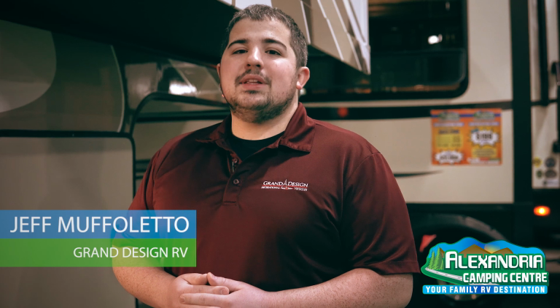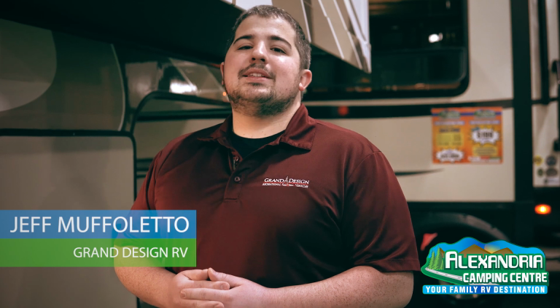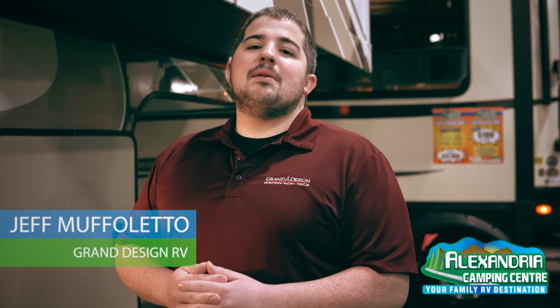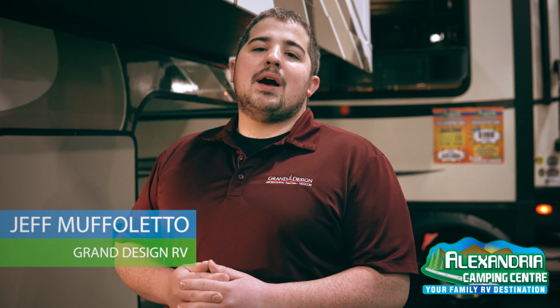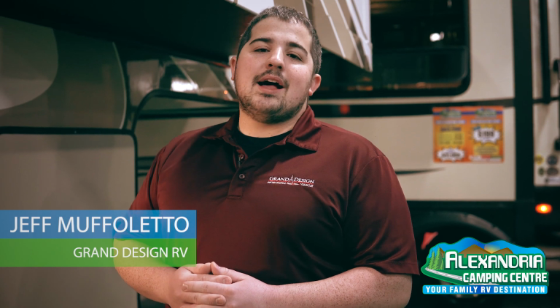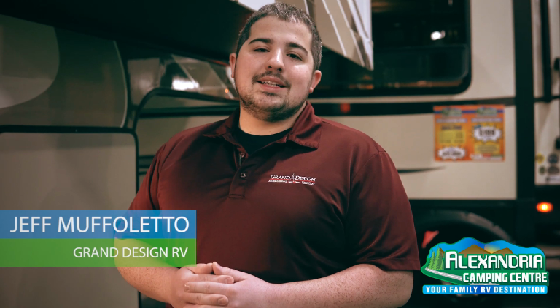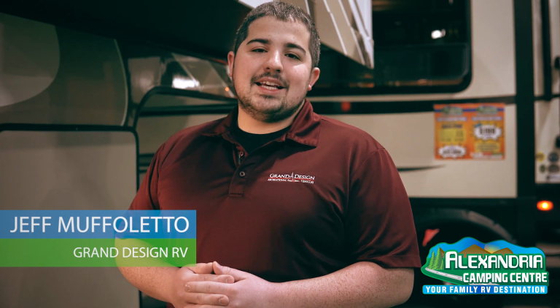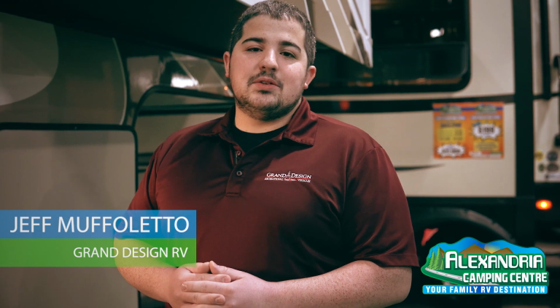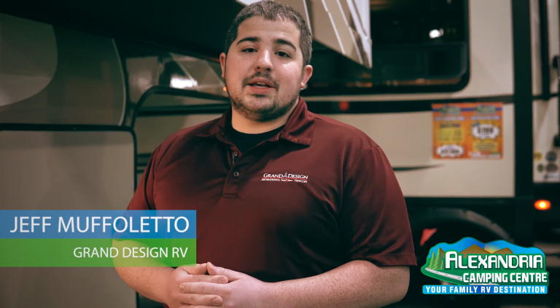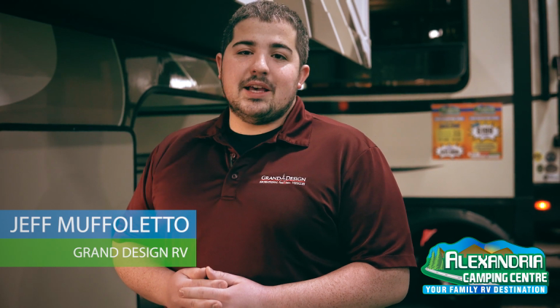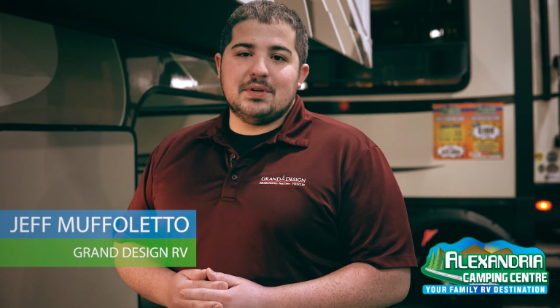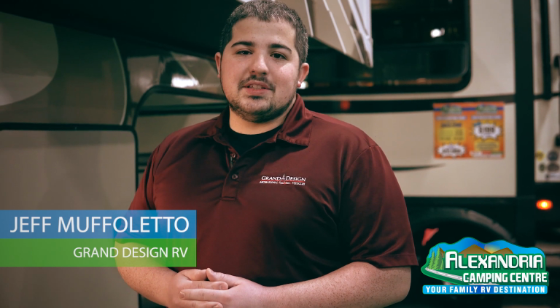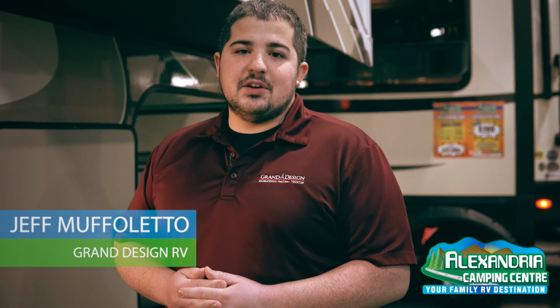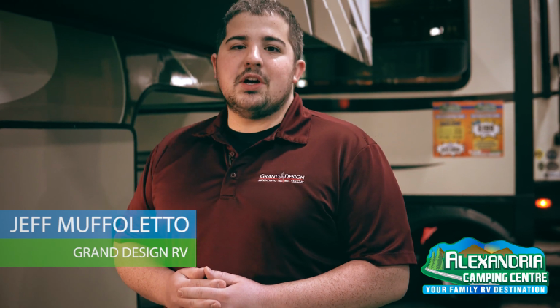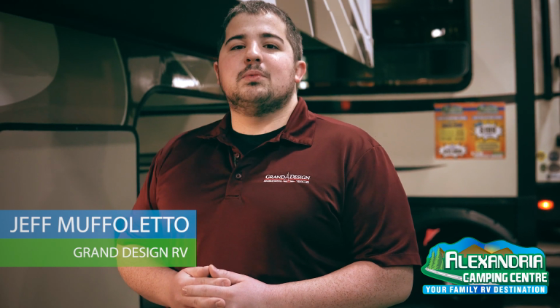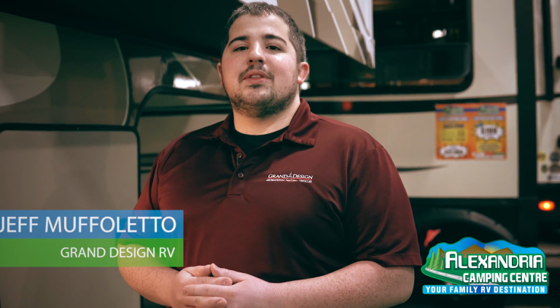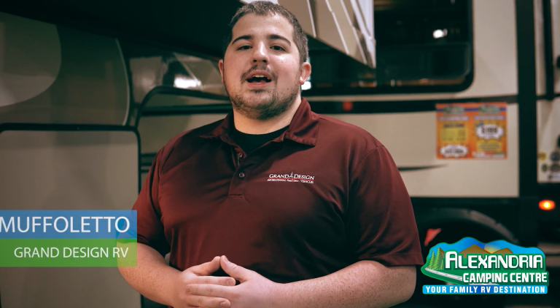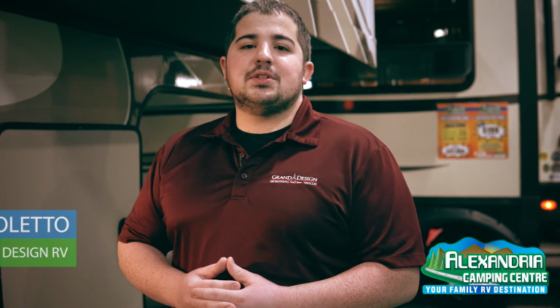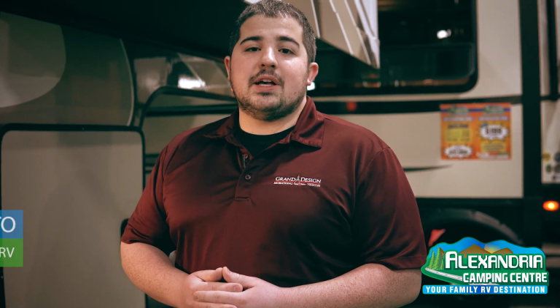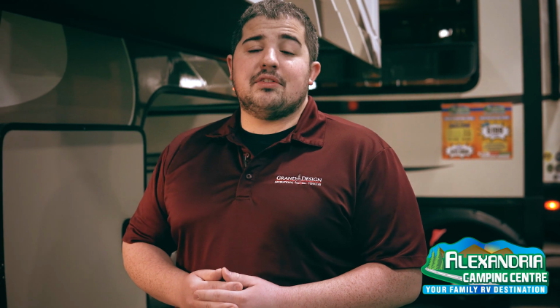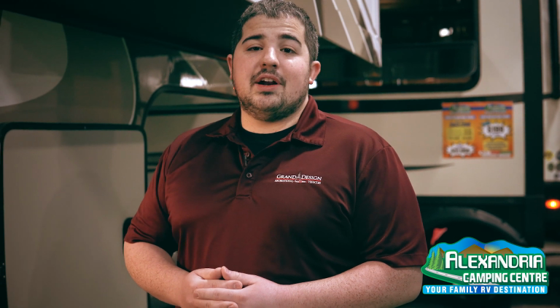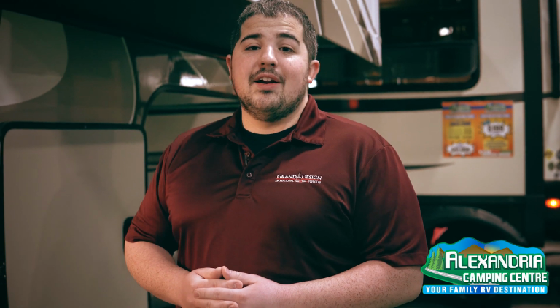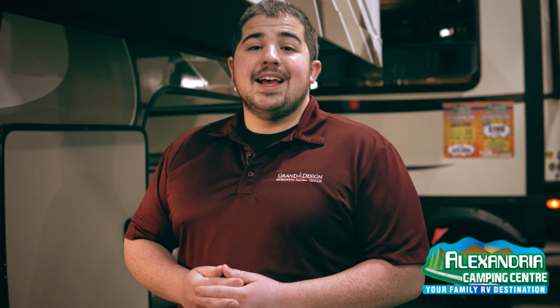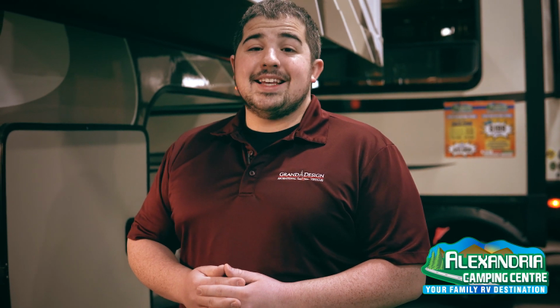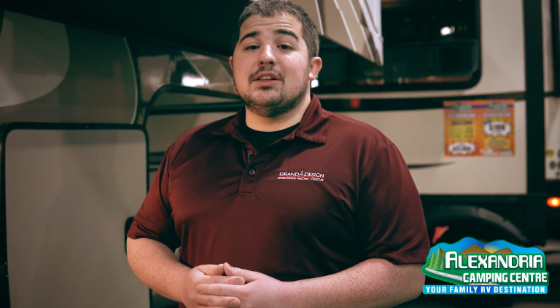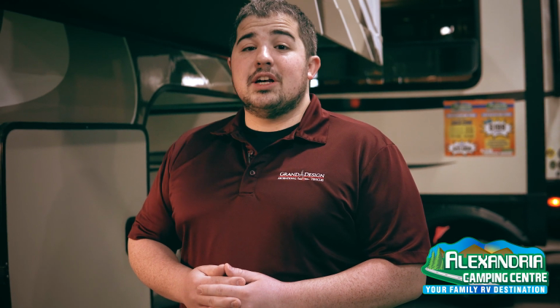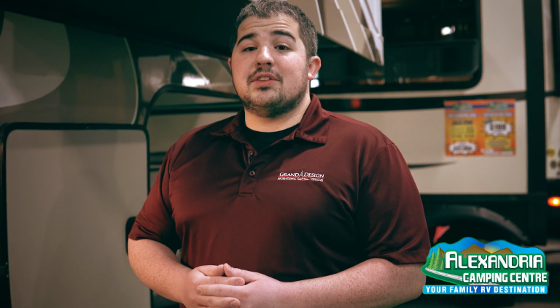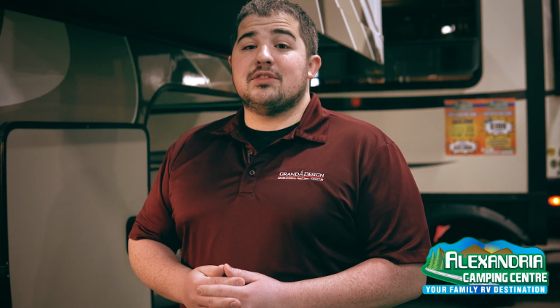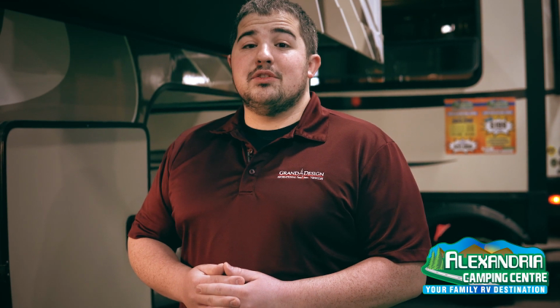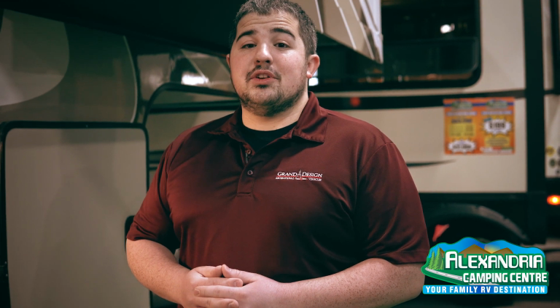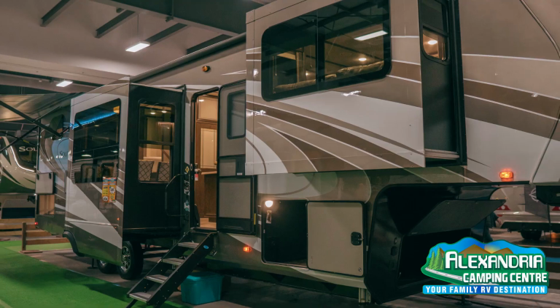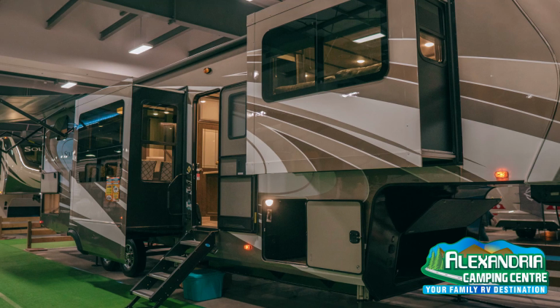I hope you enjoyed looking at the new Solitude 380 FL. Please come by Alexandria Camping Center, talk to one of the guys or gals there, and take a look at this new fifth wheel.